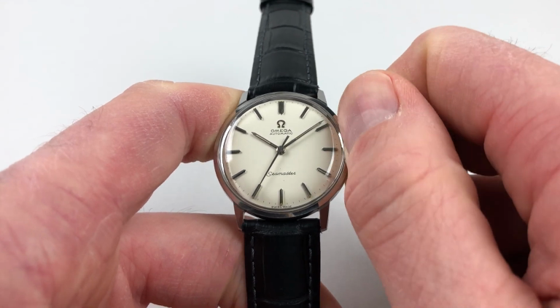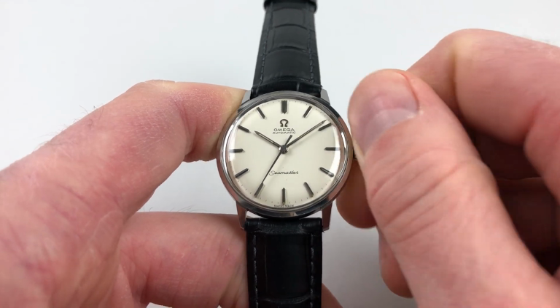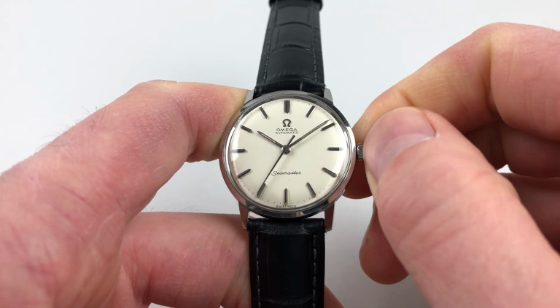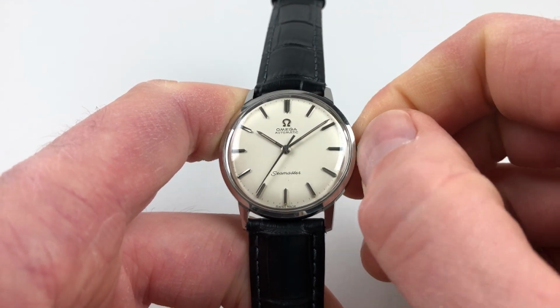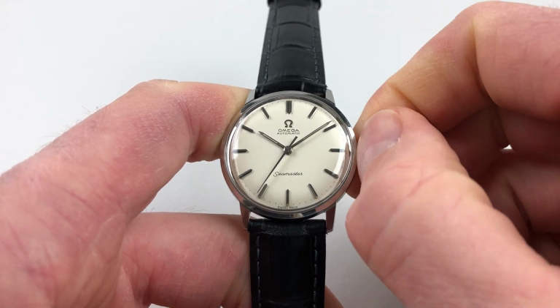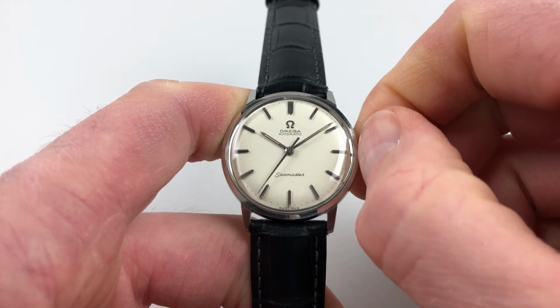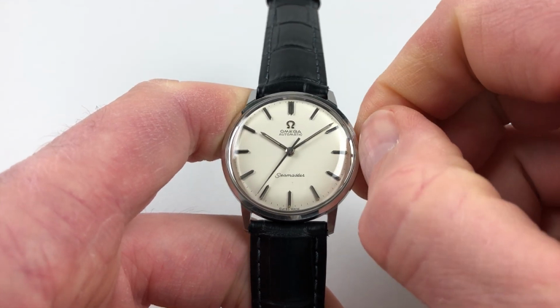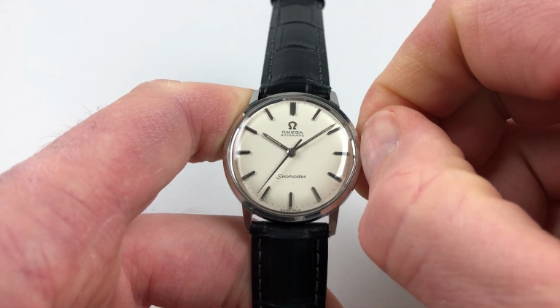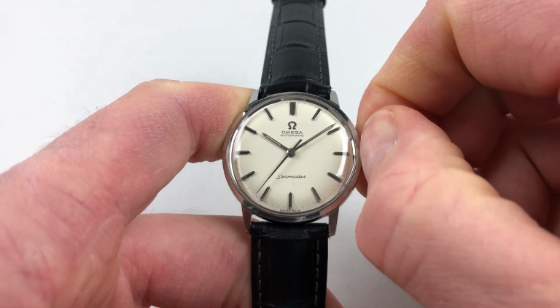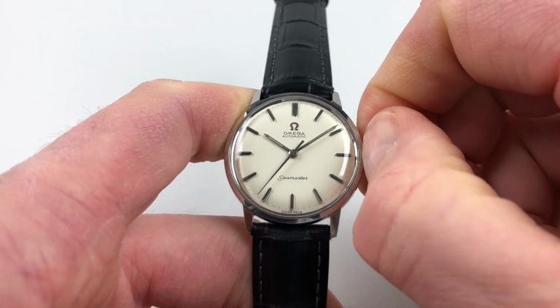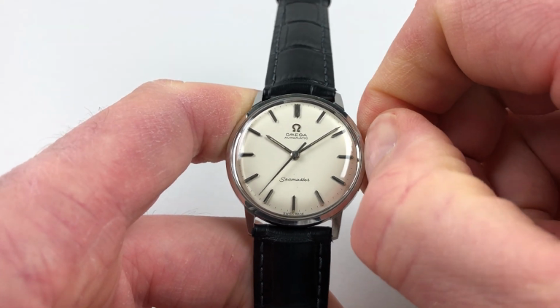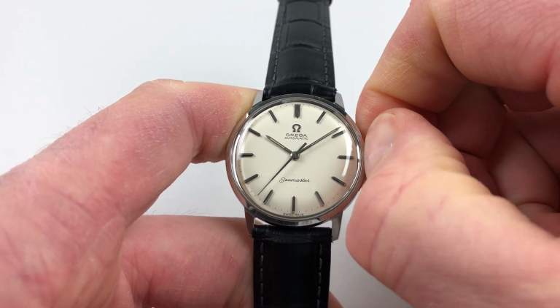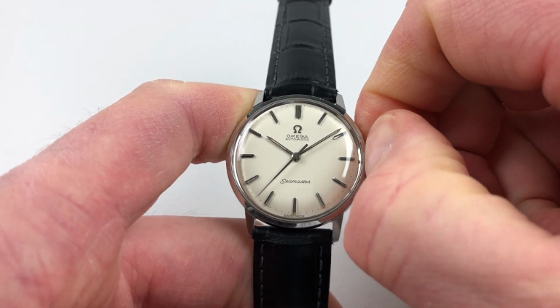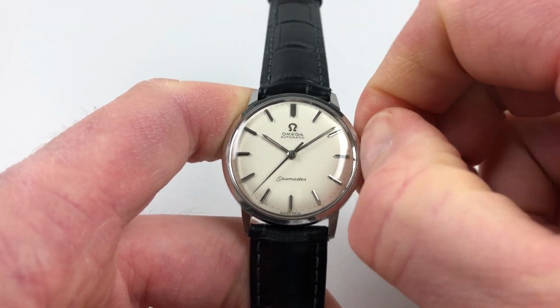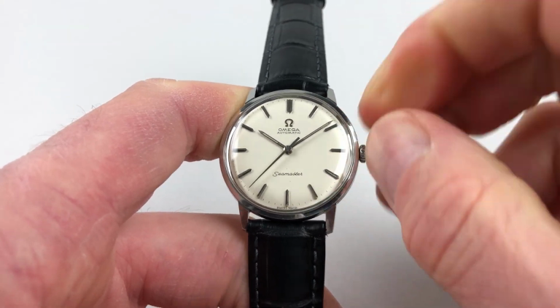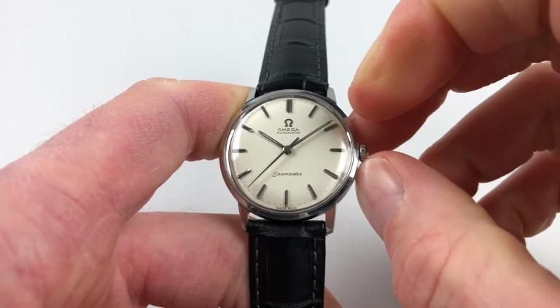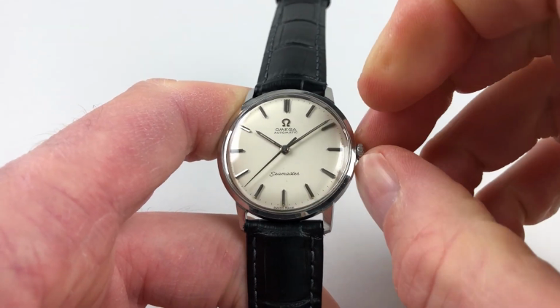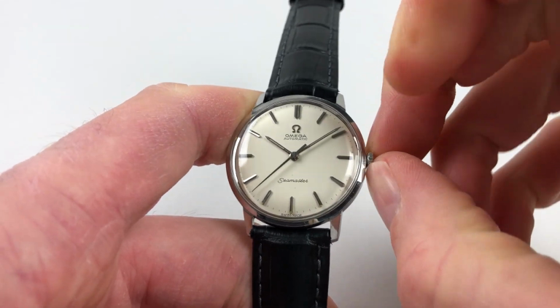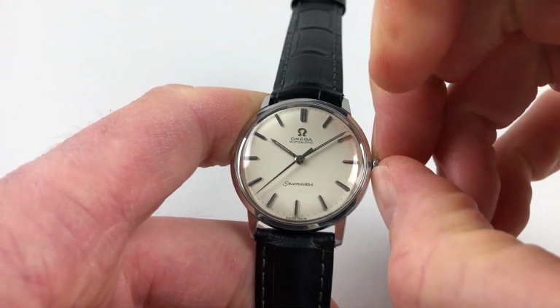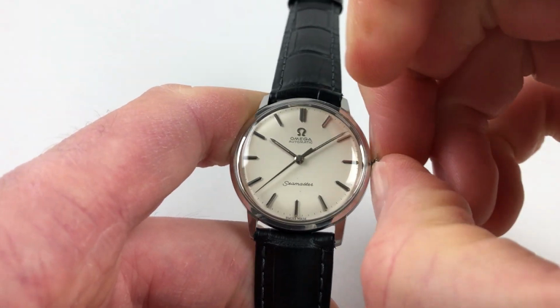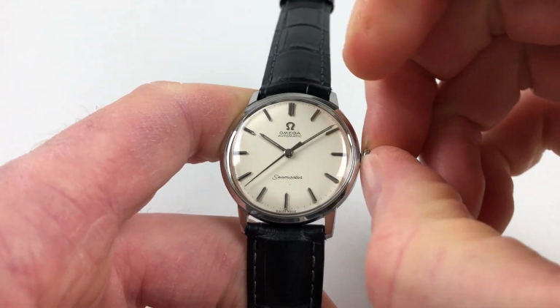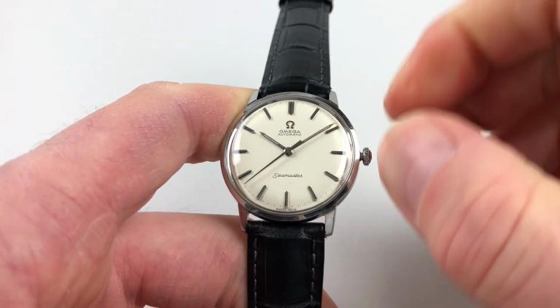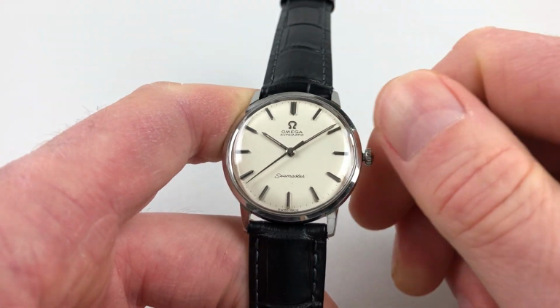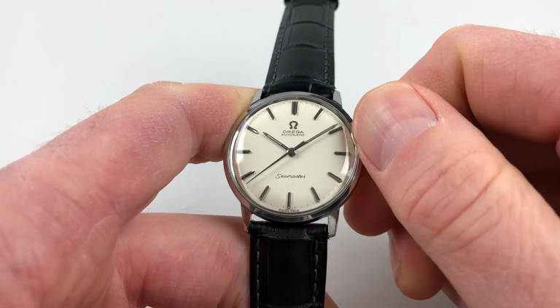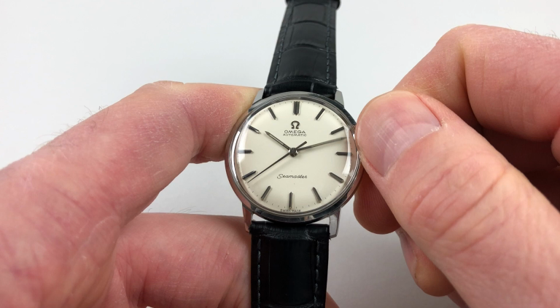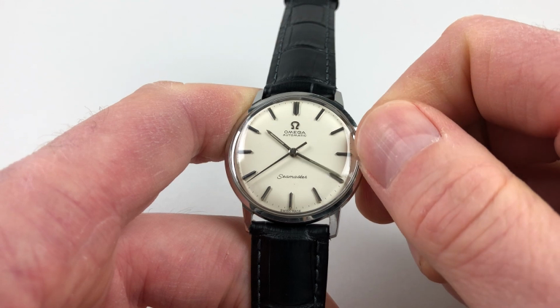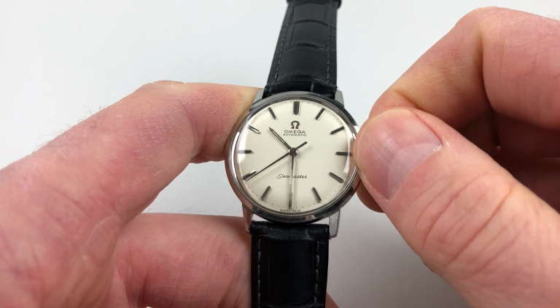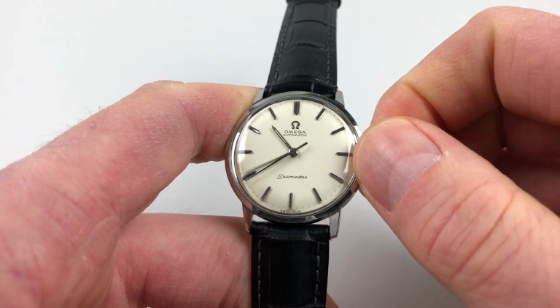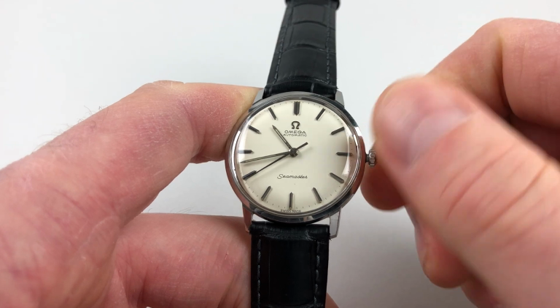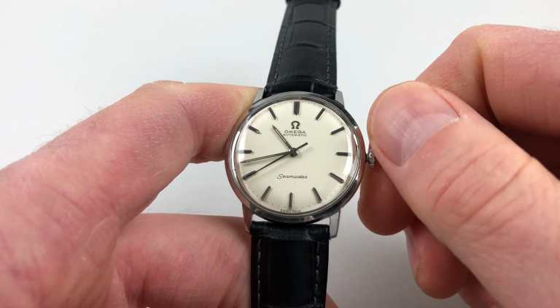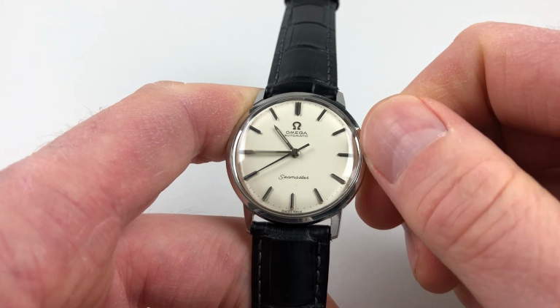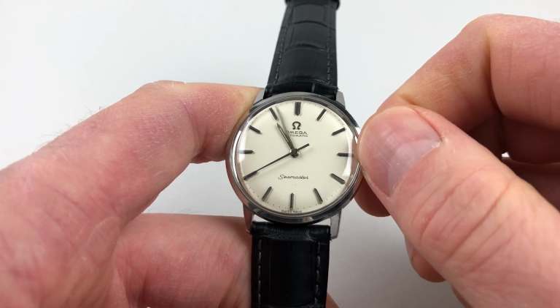The hand settings adjust in a normal manner. You just pull the crown out and then you can turn the hands to the desired time.